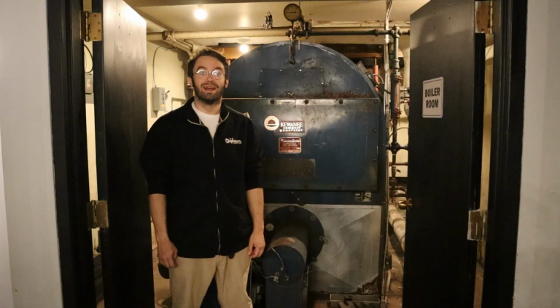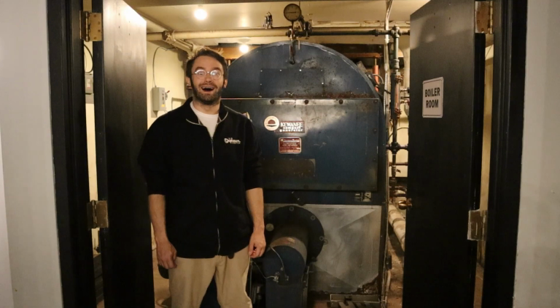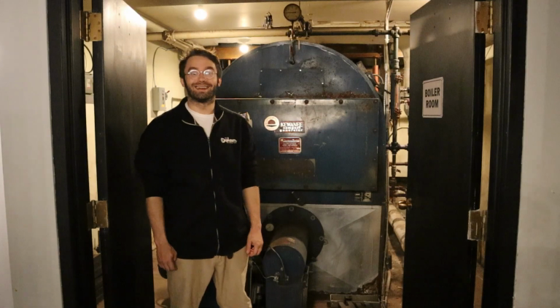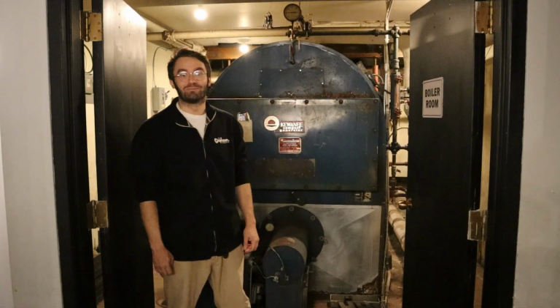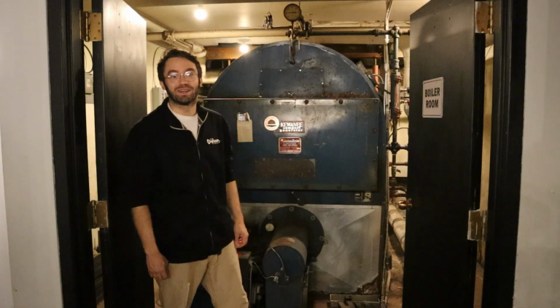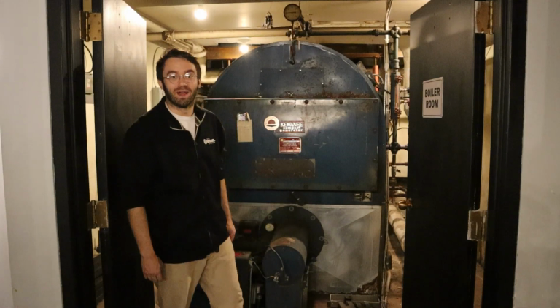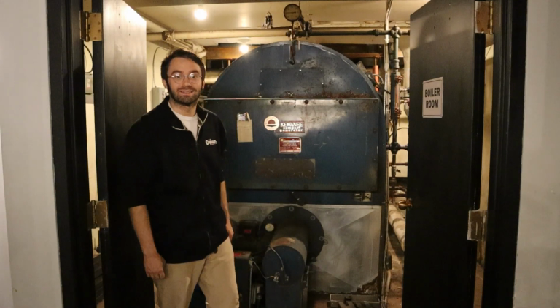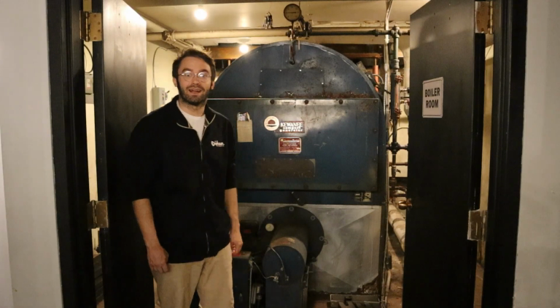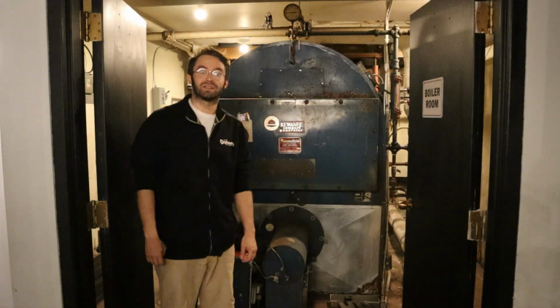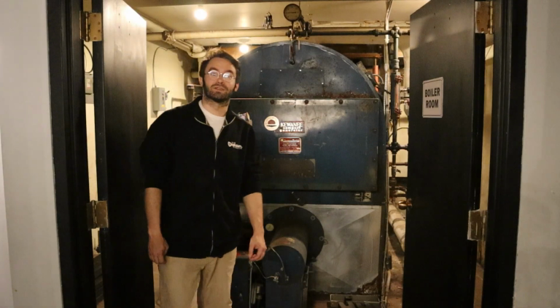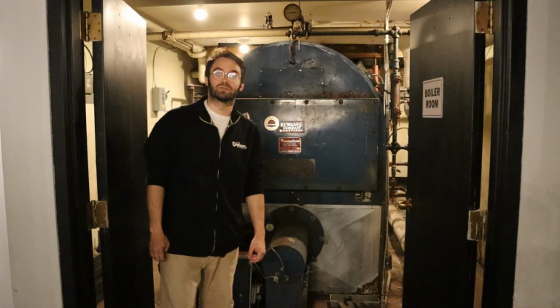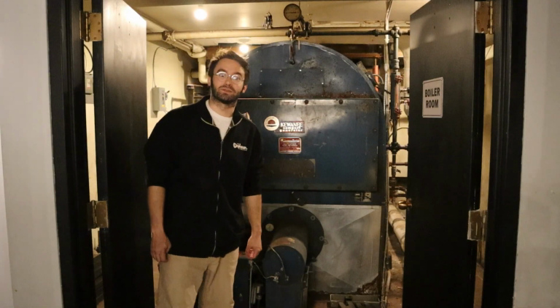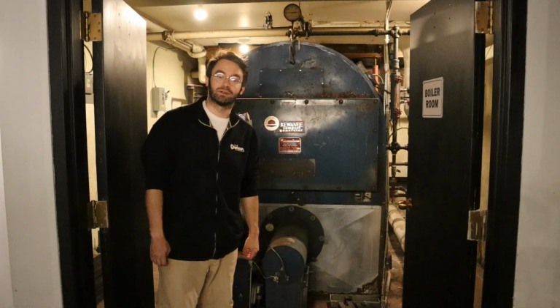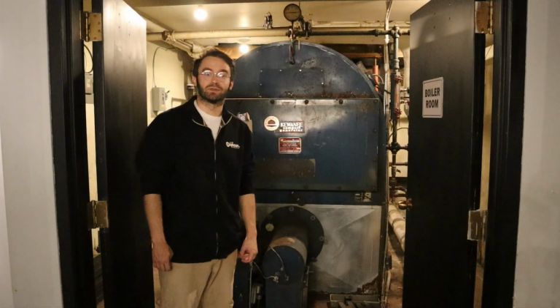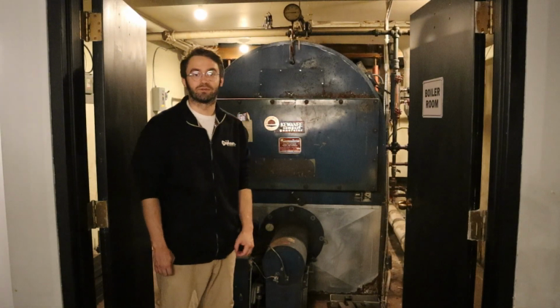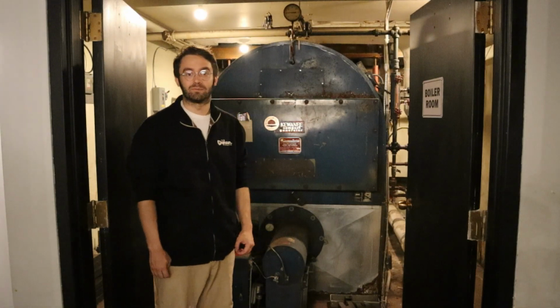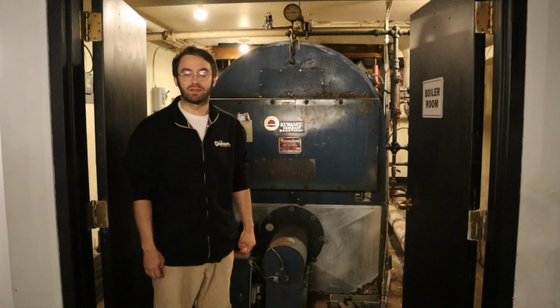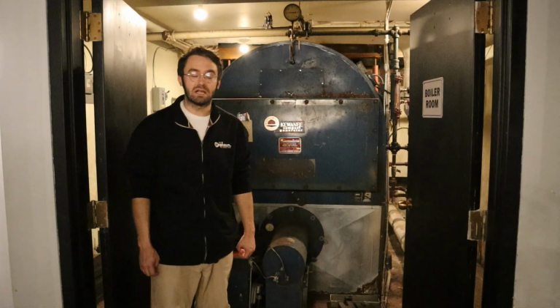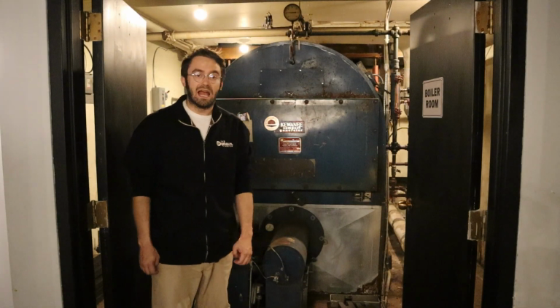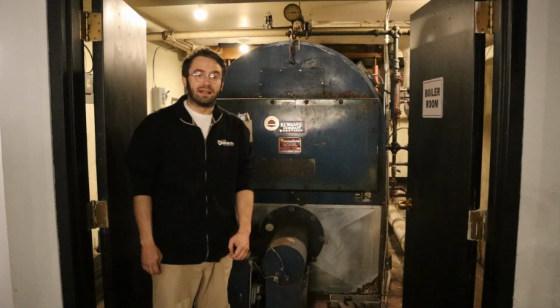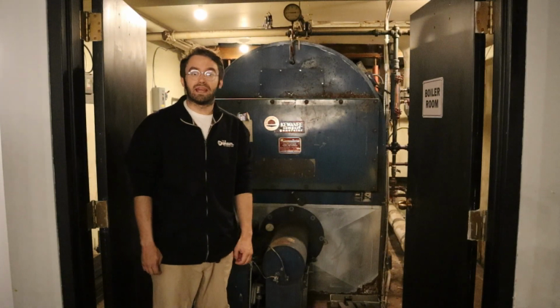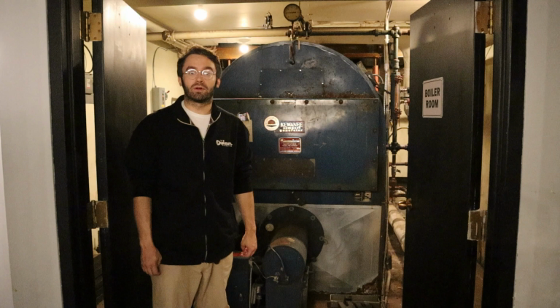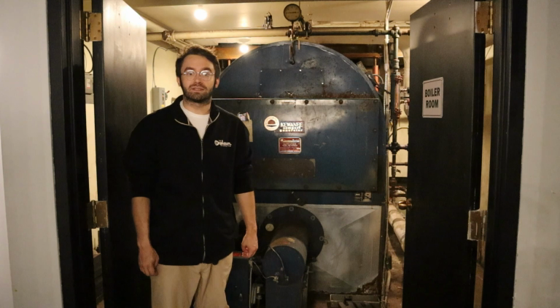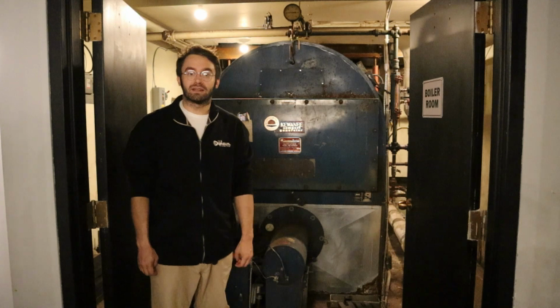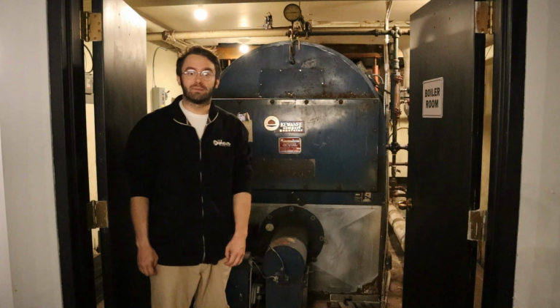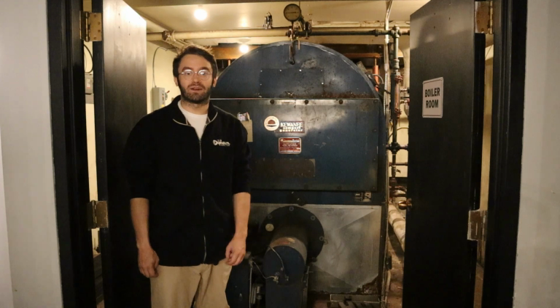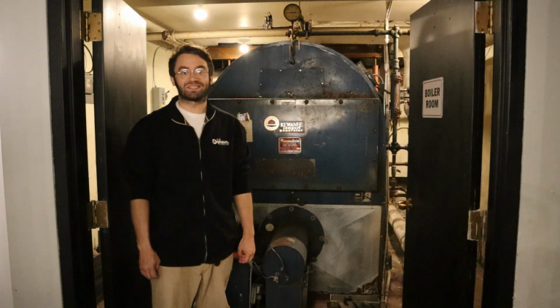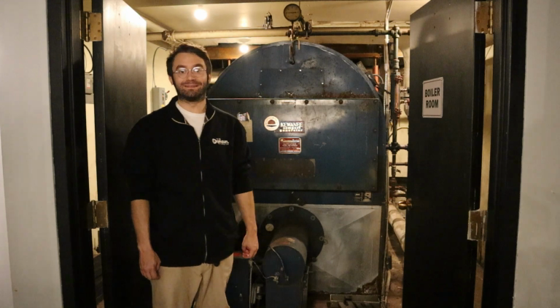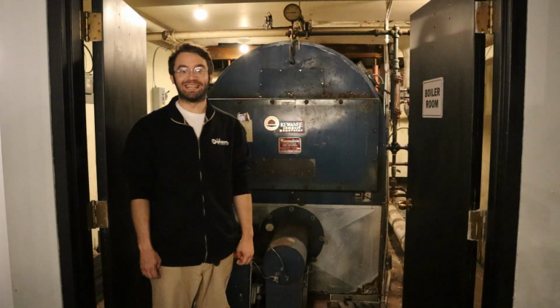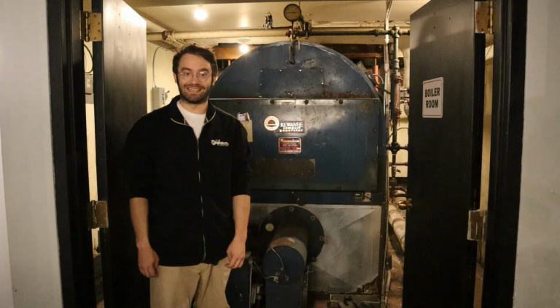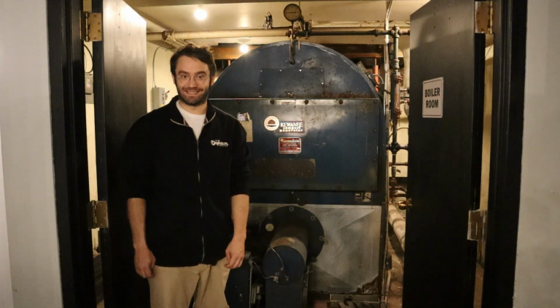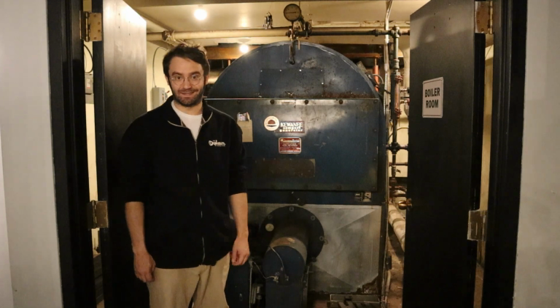Hi, I'm Ross McIntyre, Technical Director here at the Orpheum Theatre, and today we're going to tell you about our steam heating system.